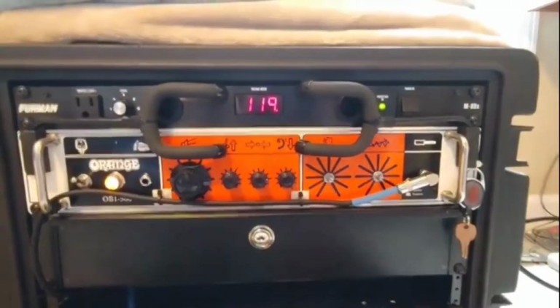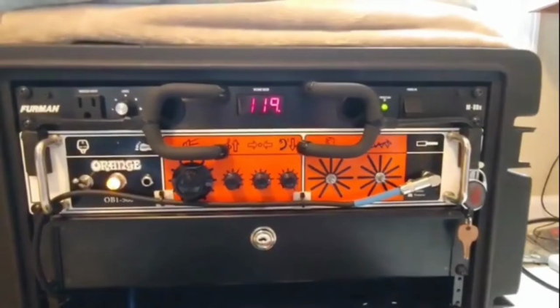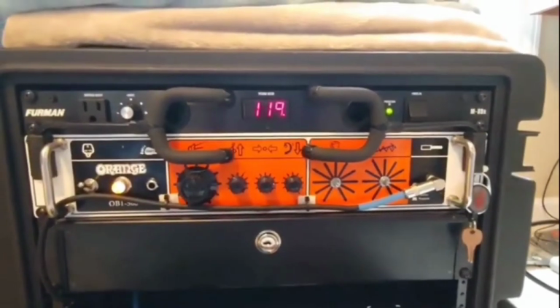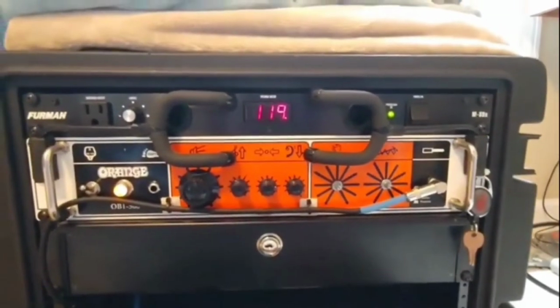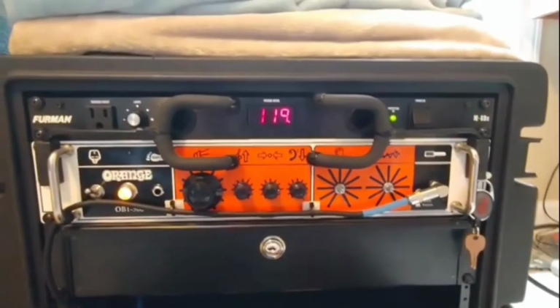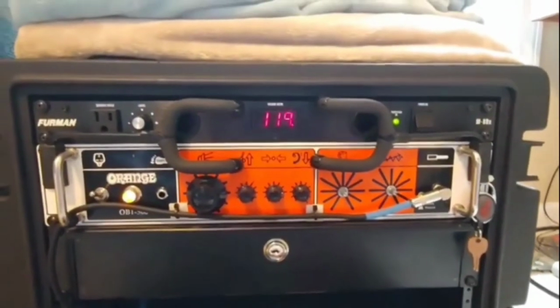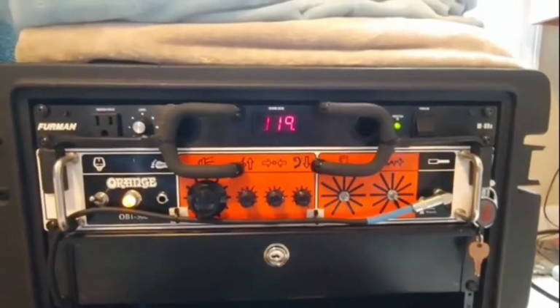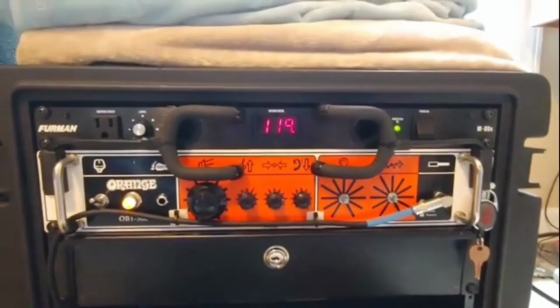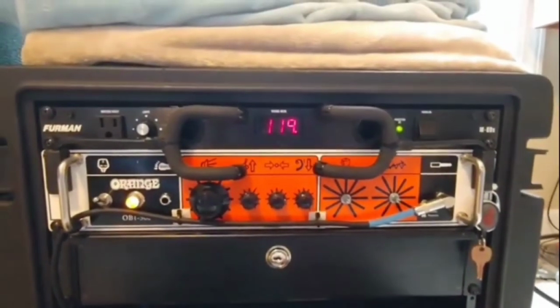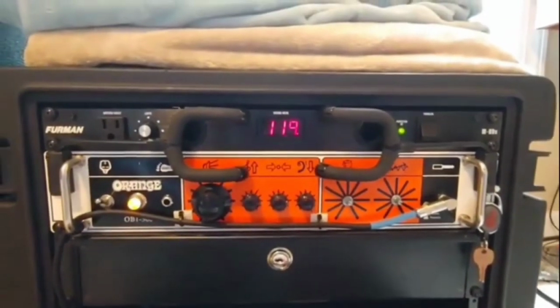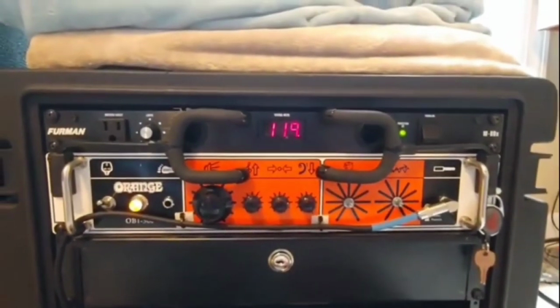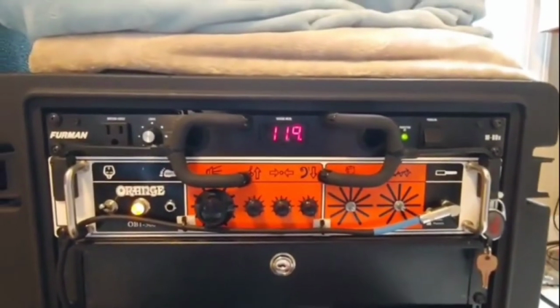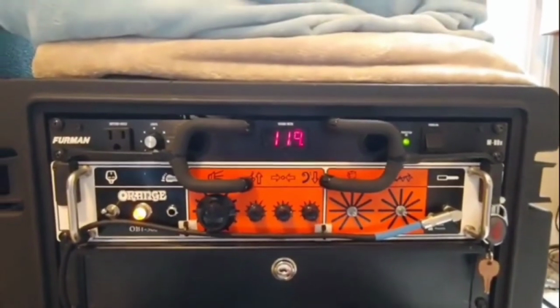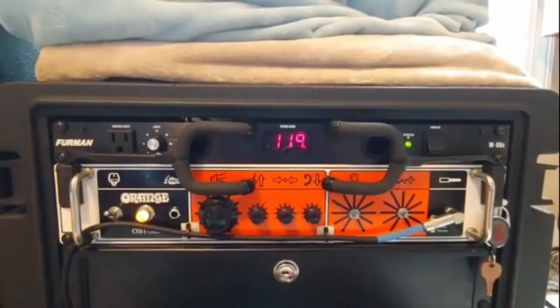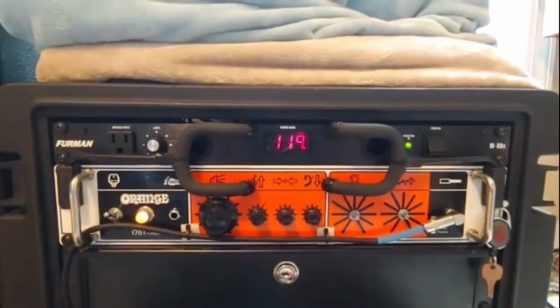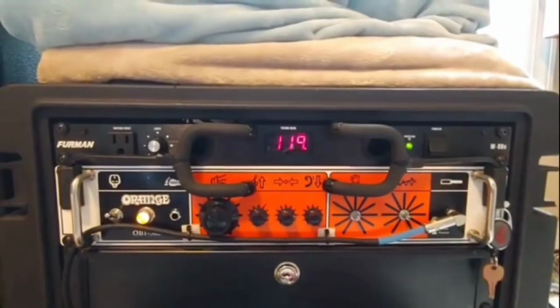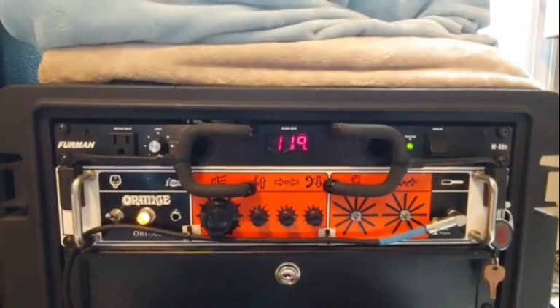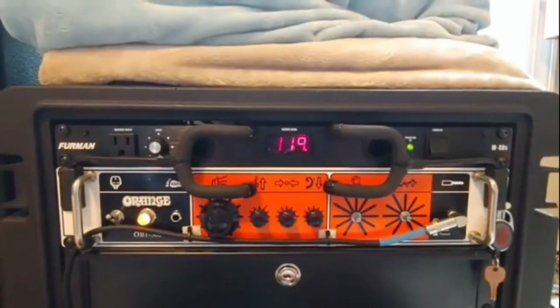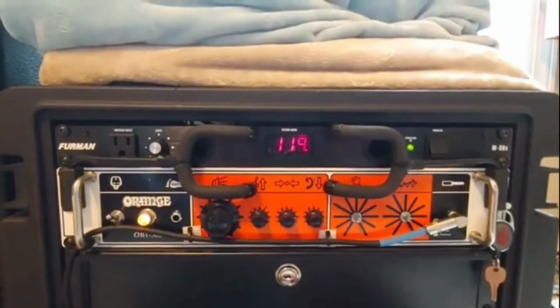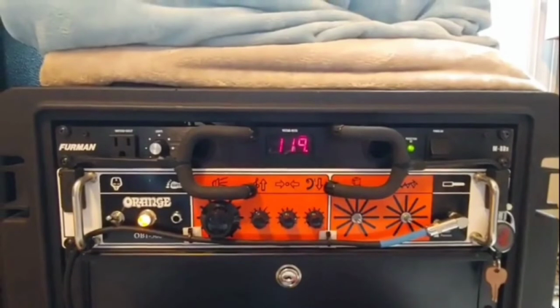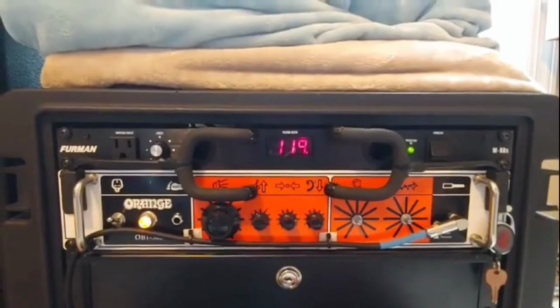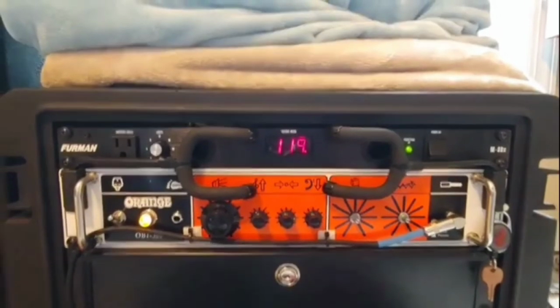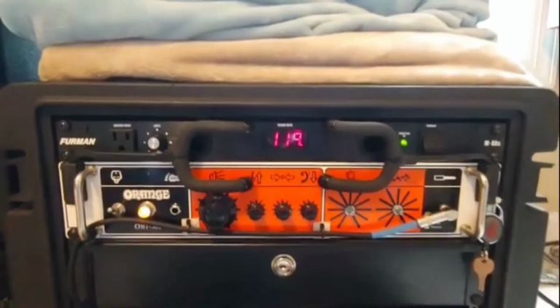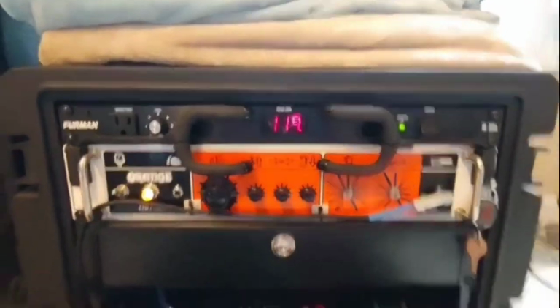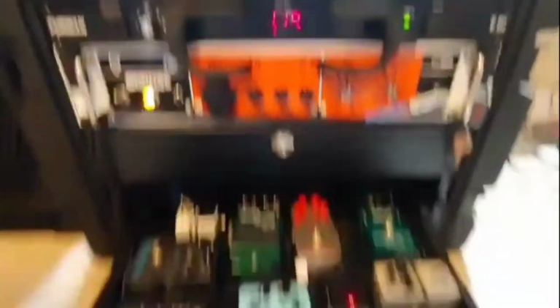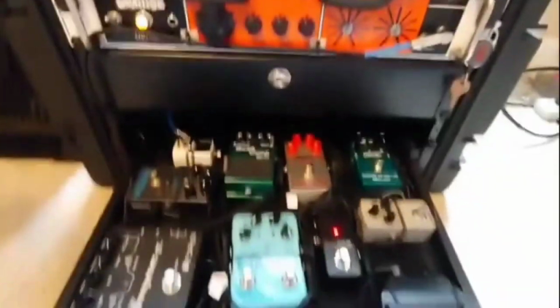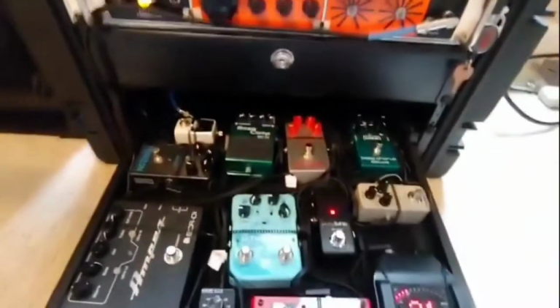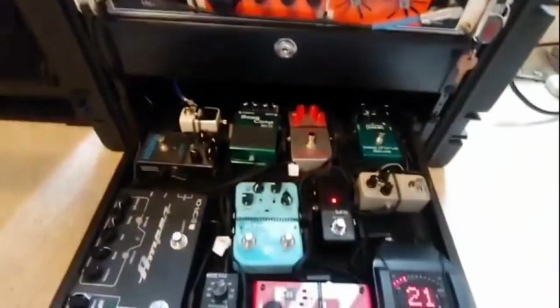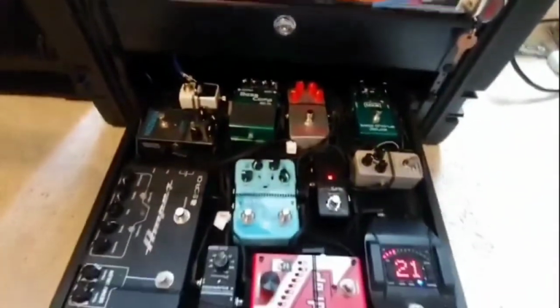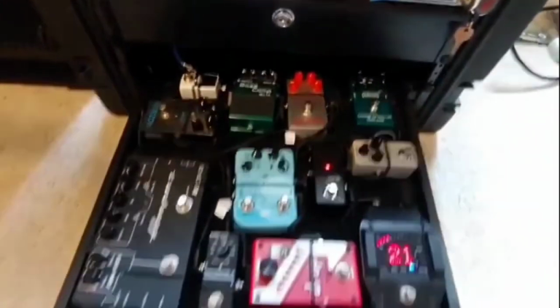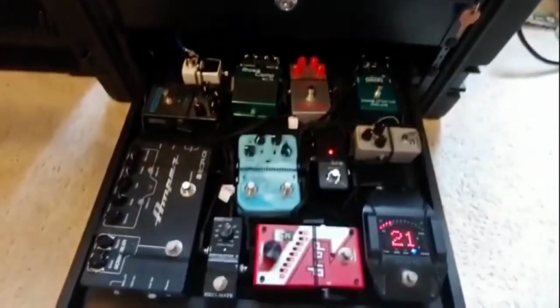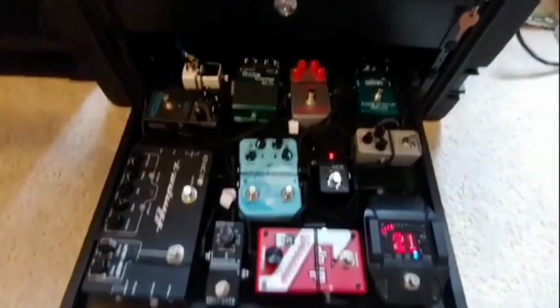Starting things off, we have the power conditioner by Furman. It powers everything in the rack — the head plus all of the pedals.